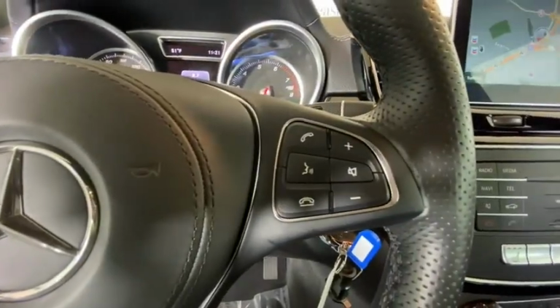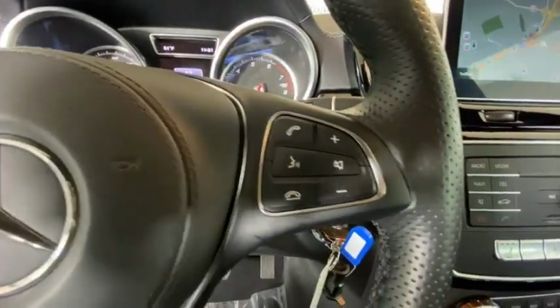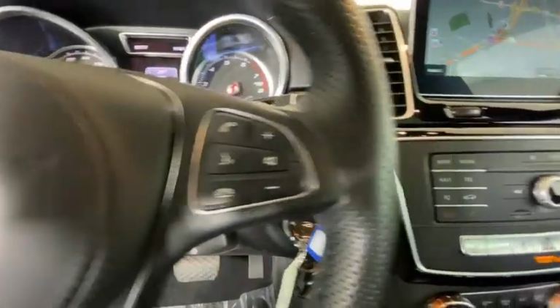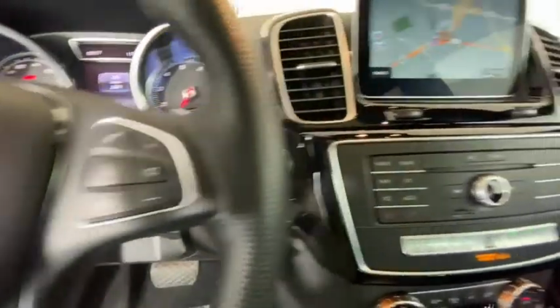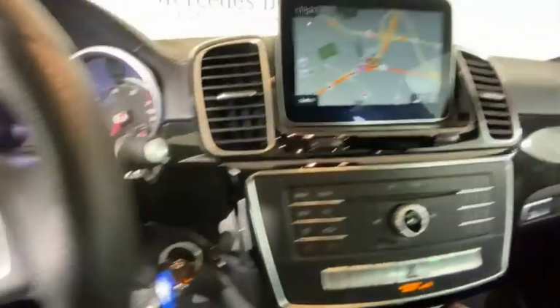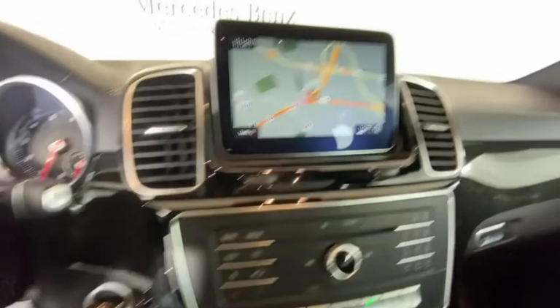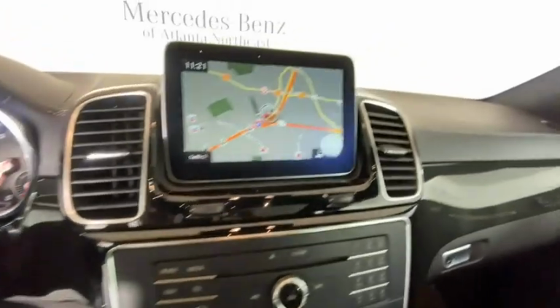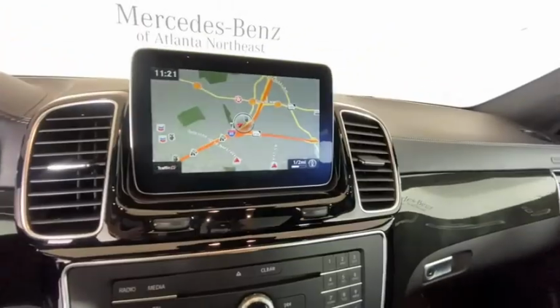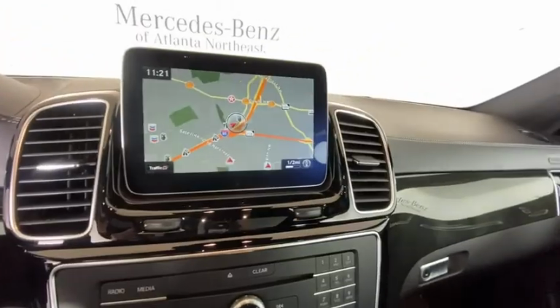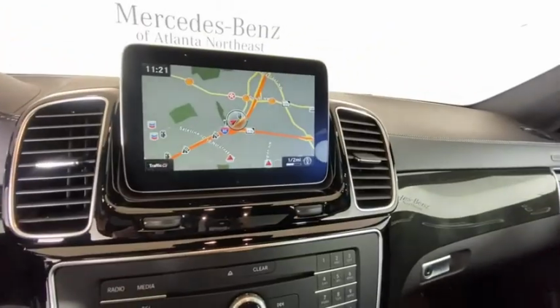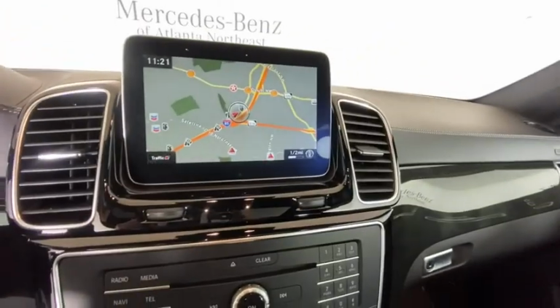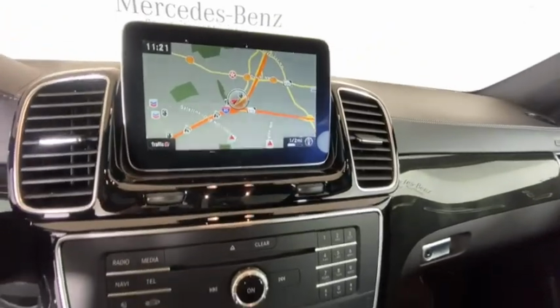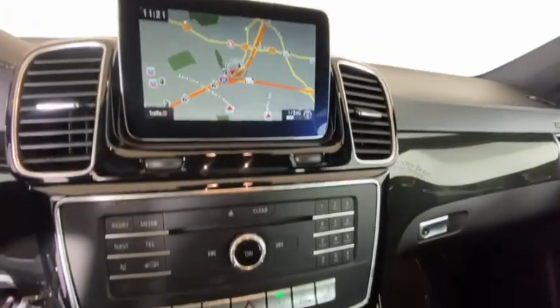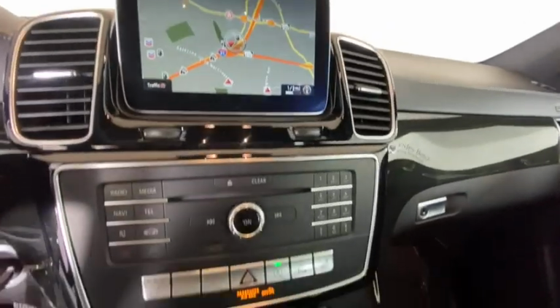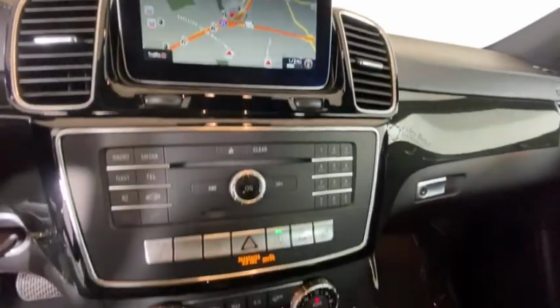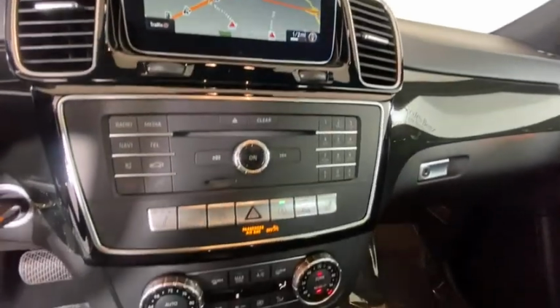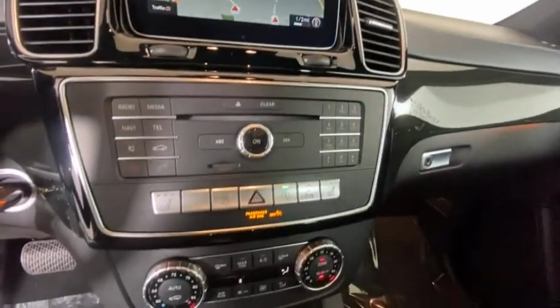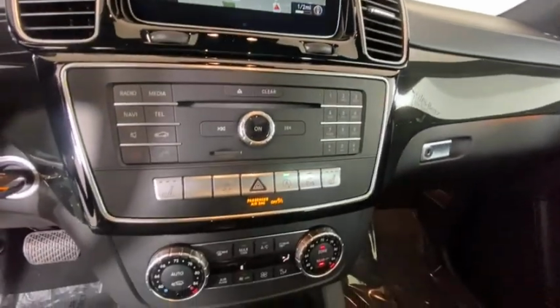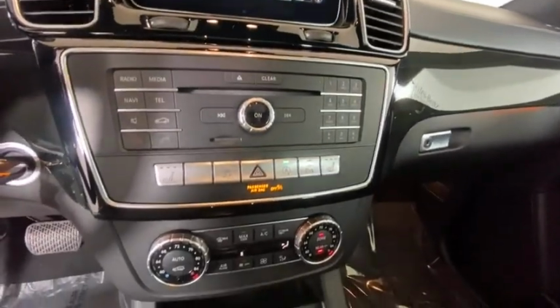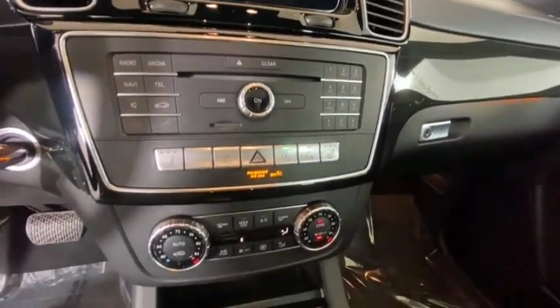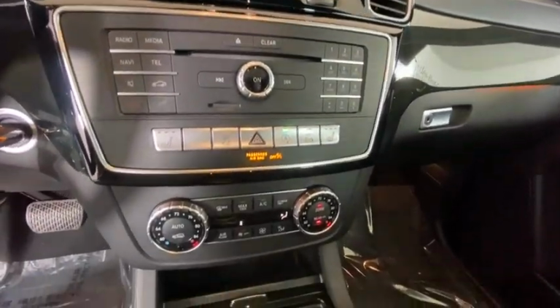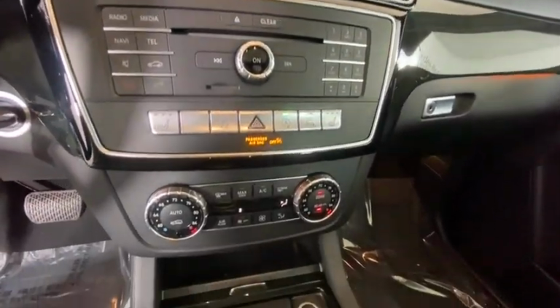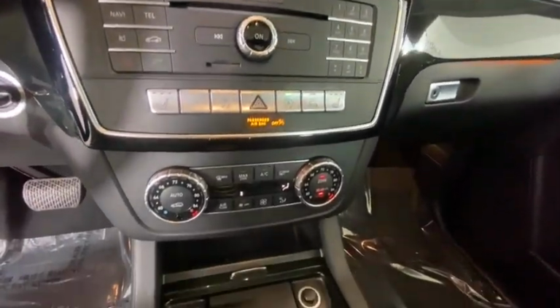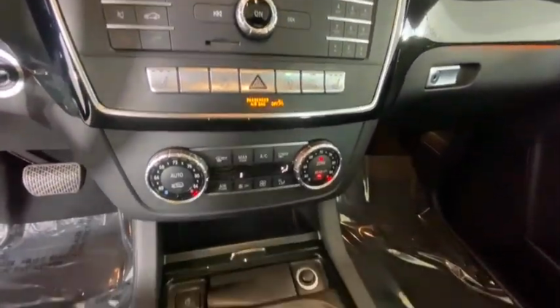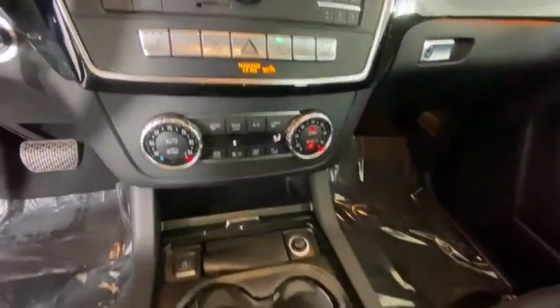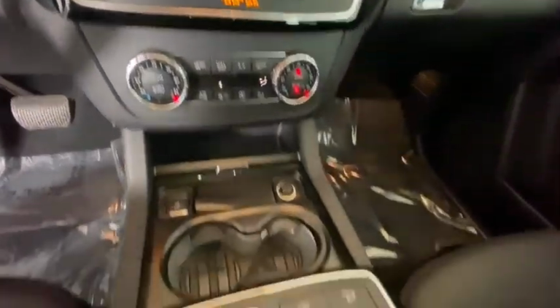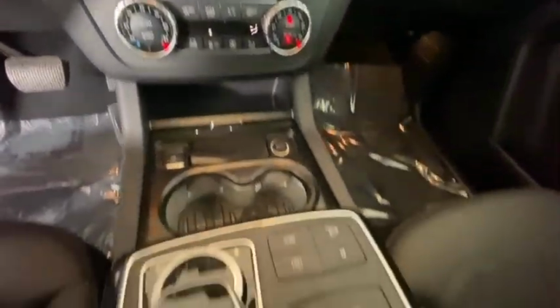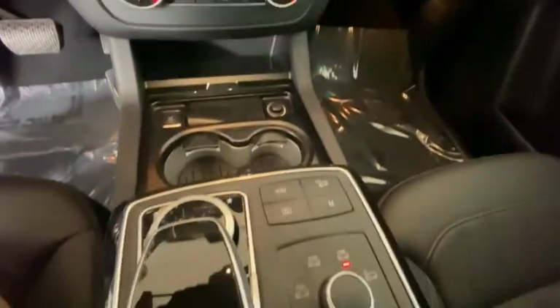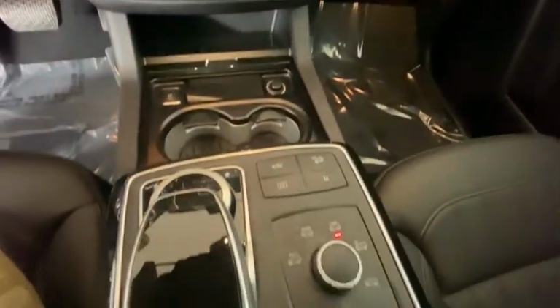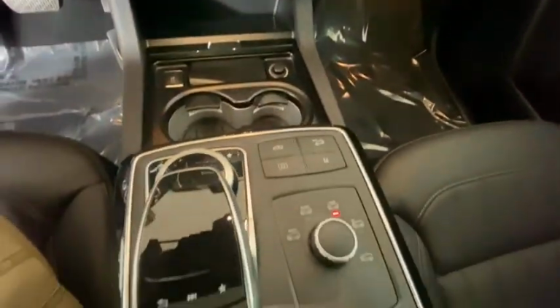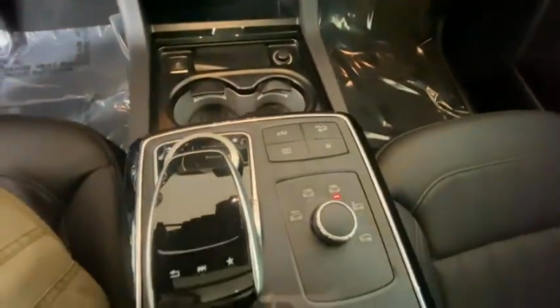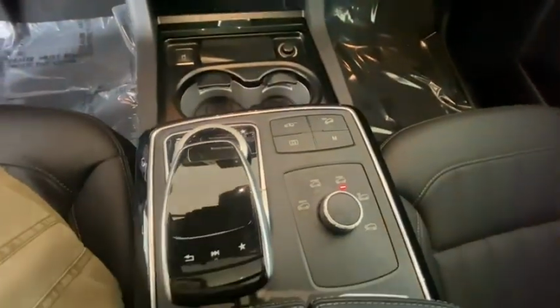Power windows, compass, rear window defroster. Come see the car for yourself.